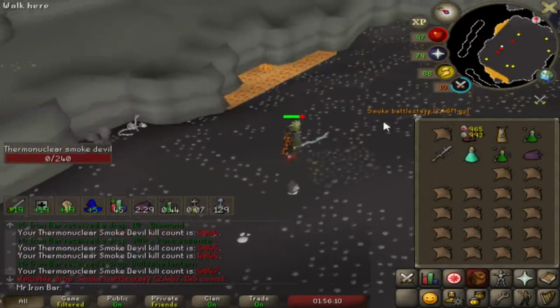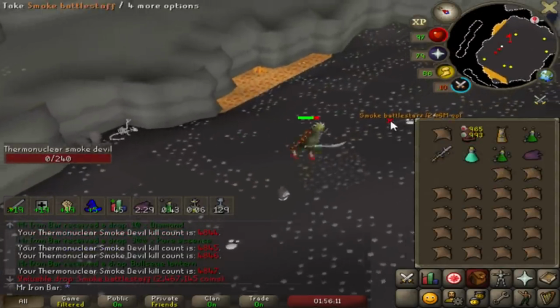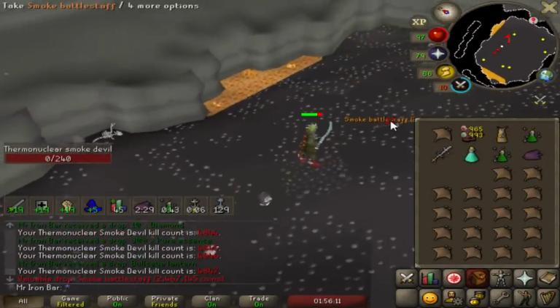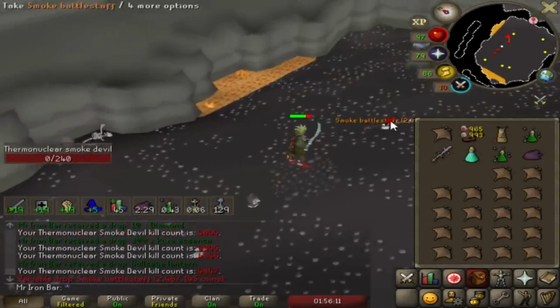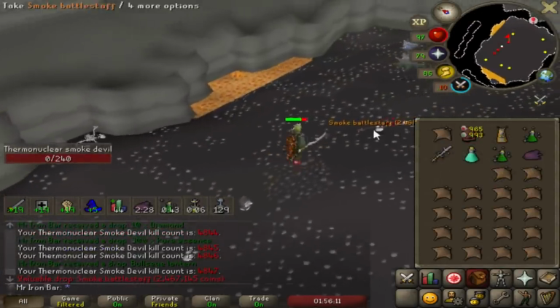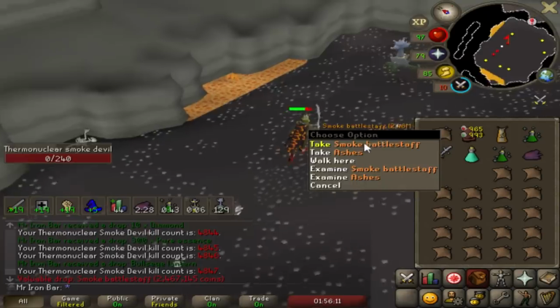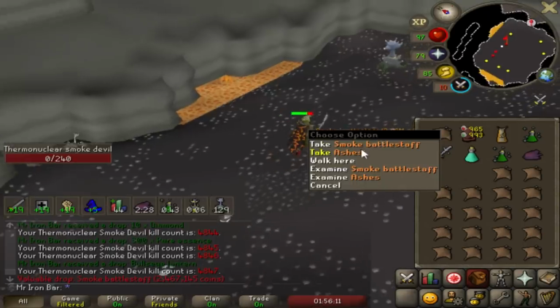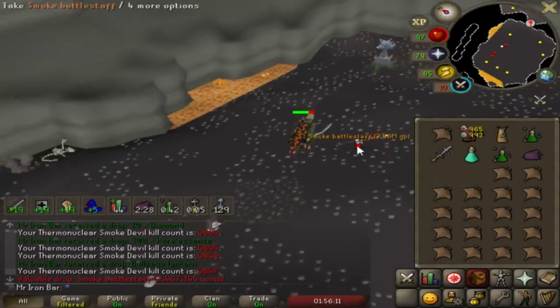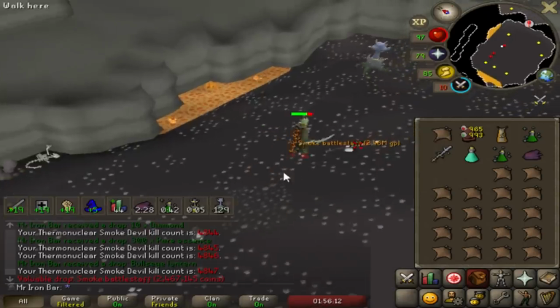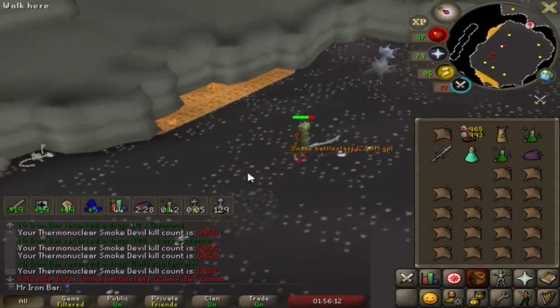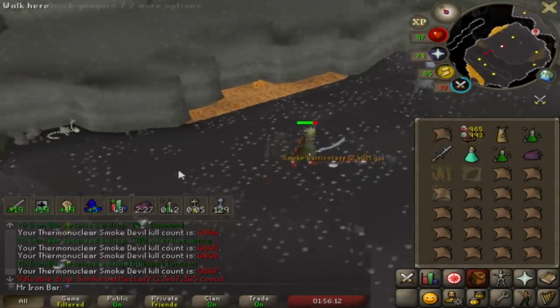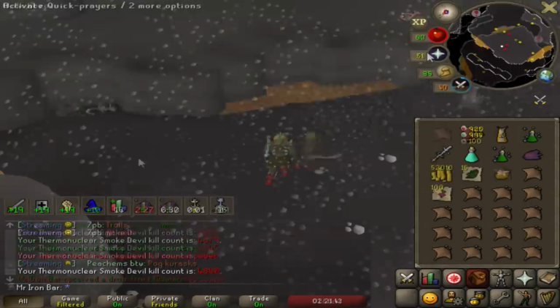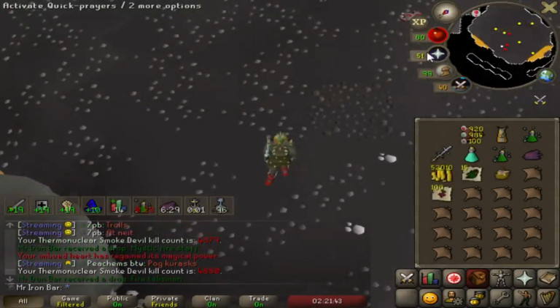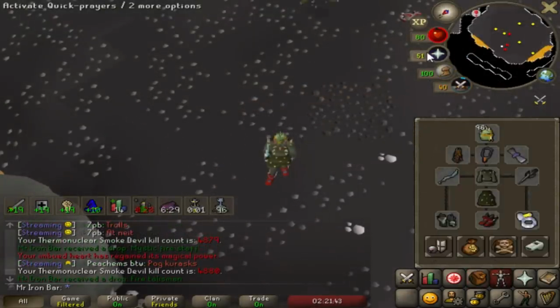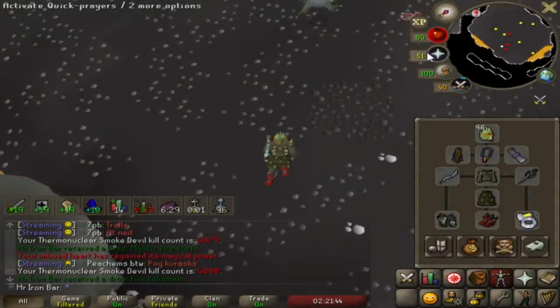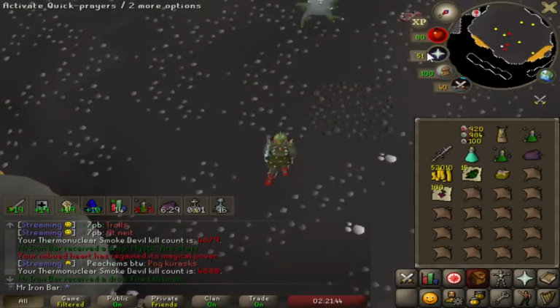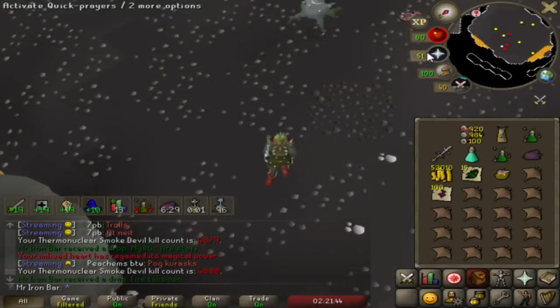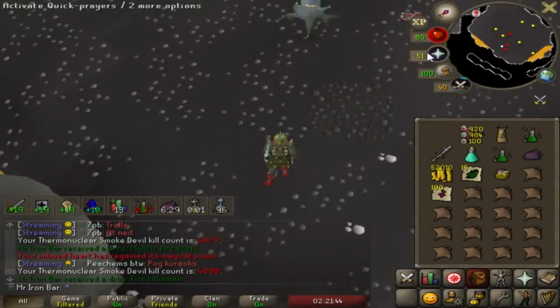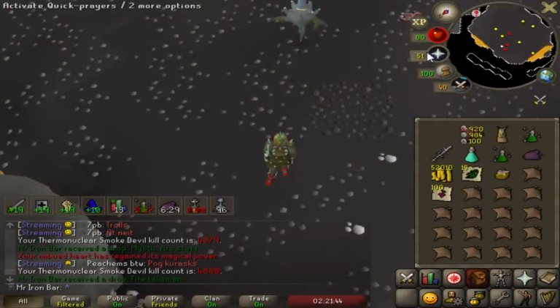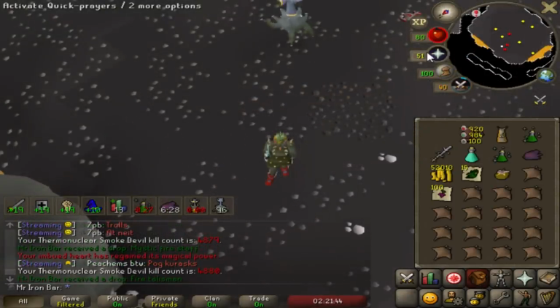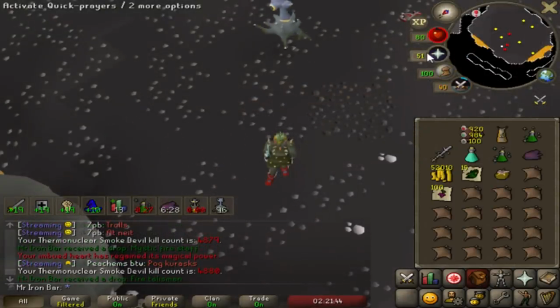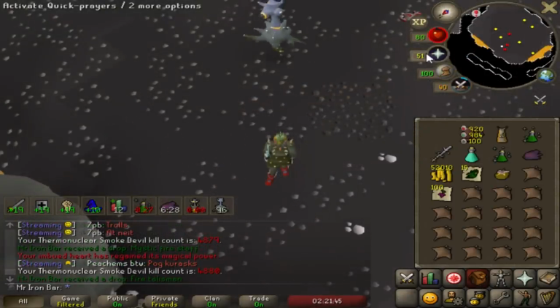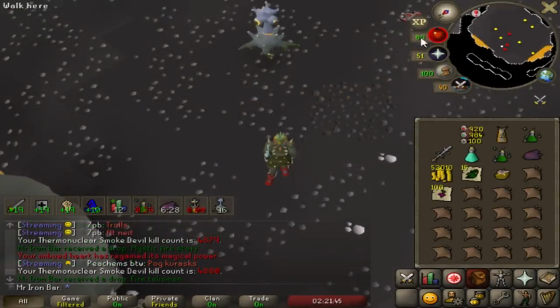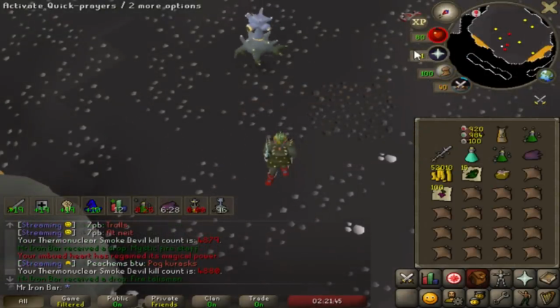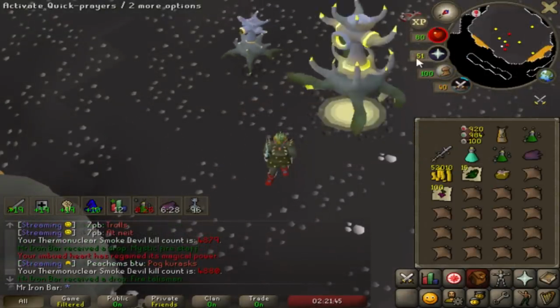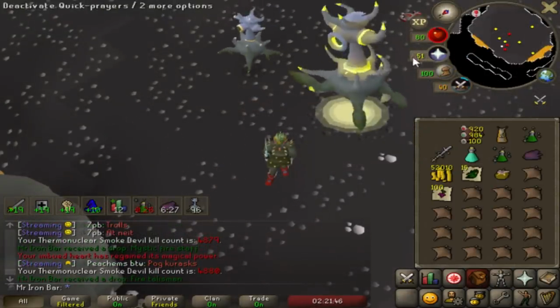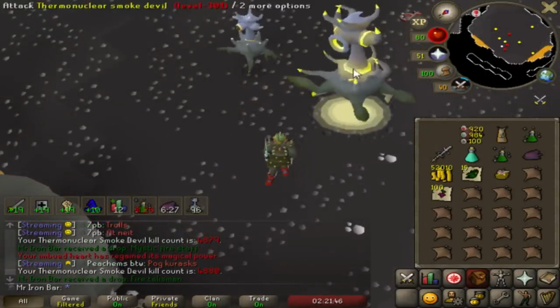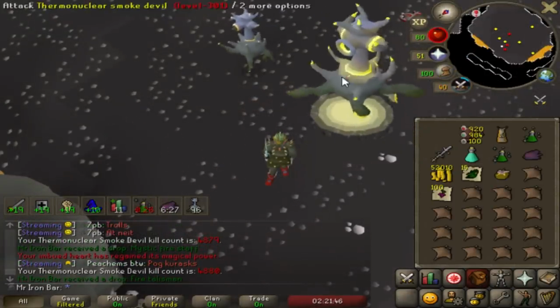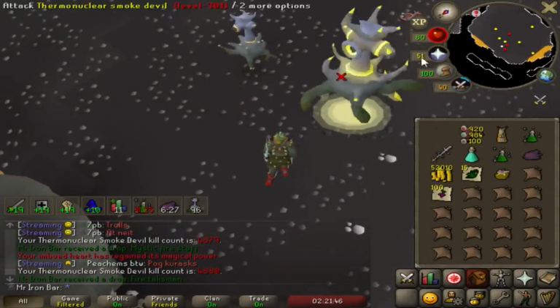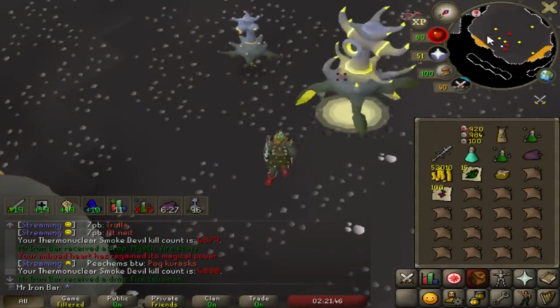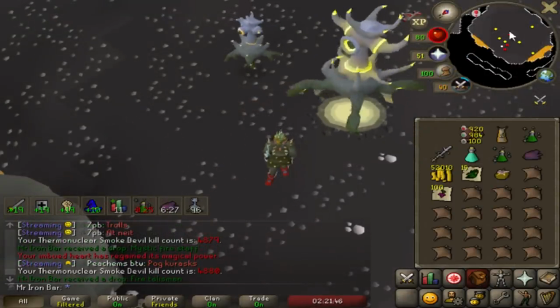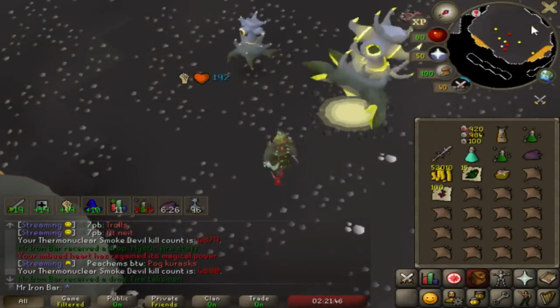Smoke Battle Staff drop. Nice. AFK galore, man.